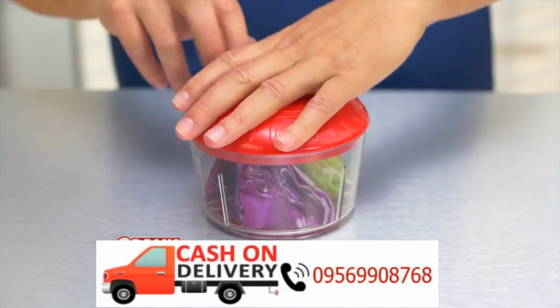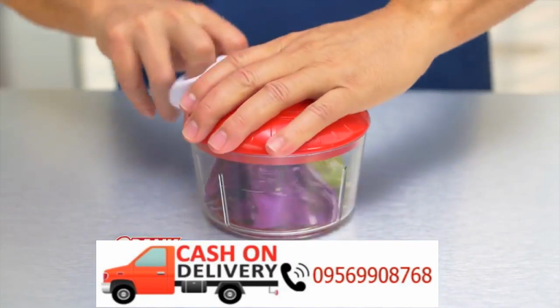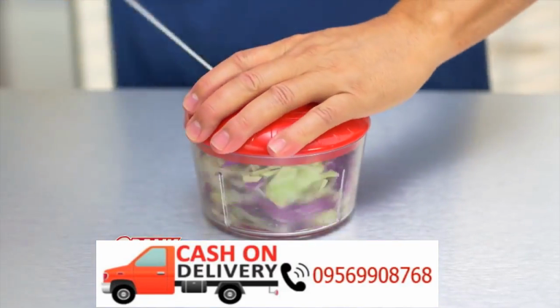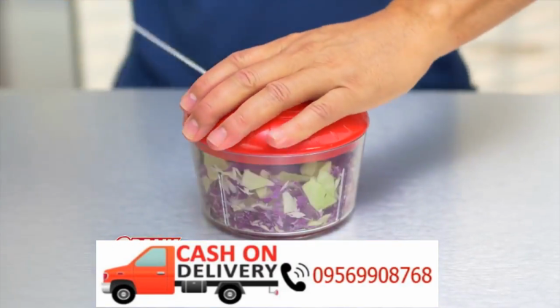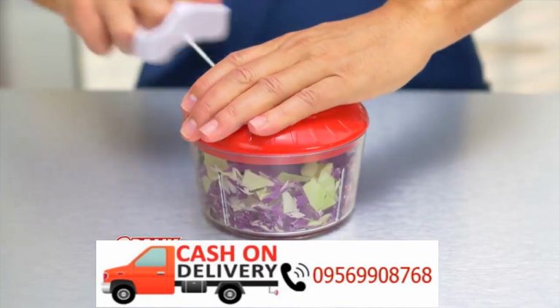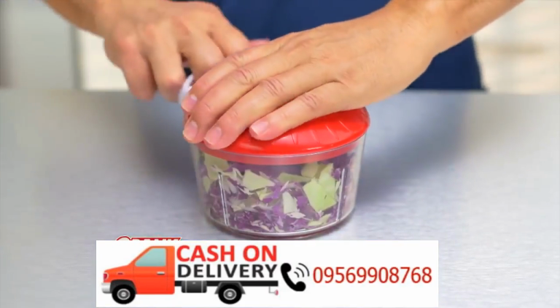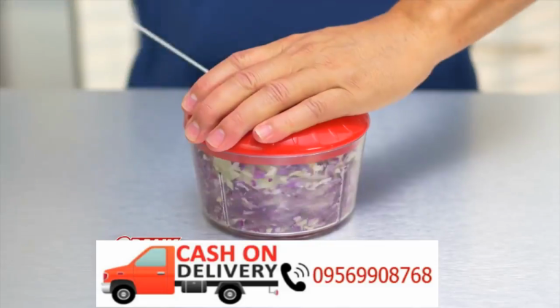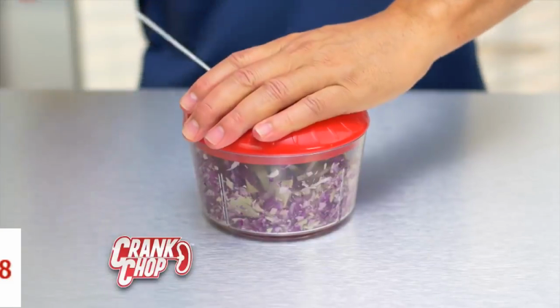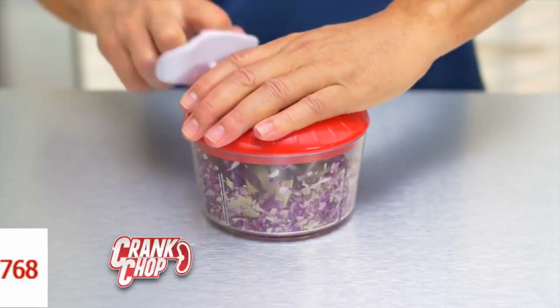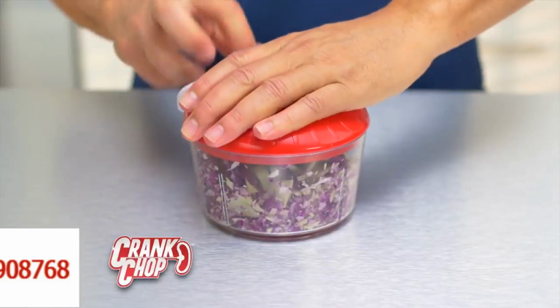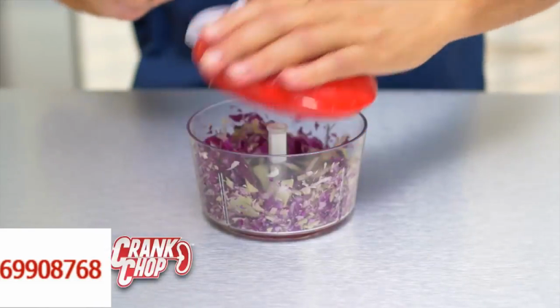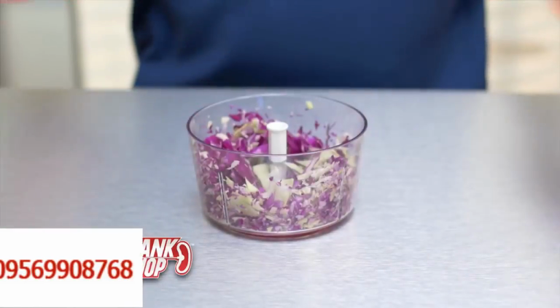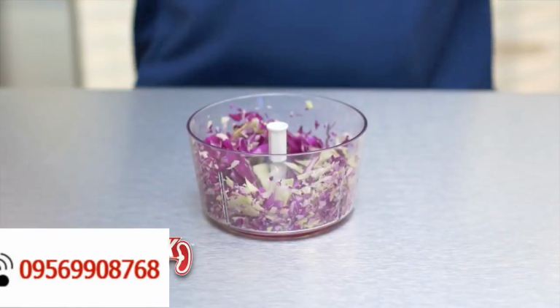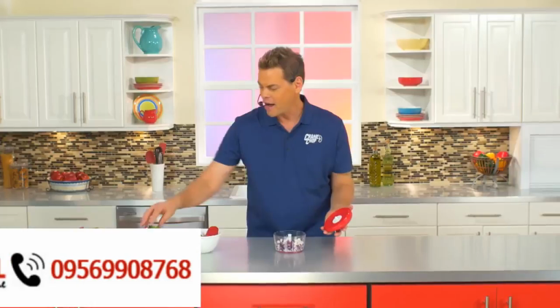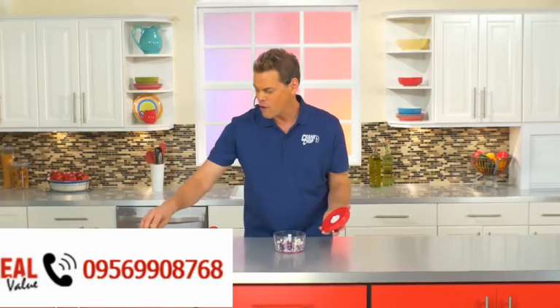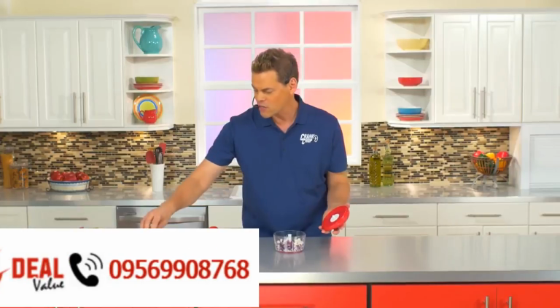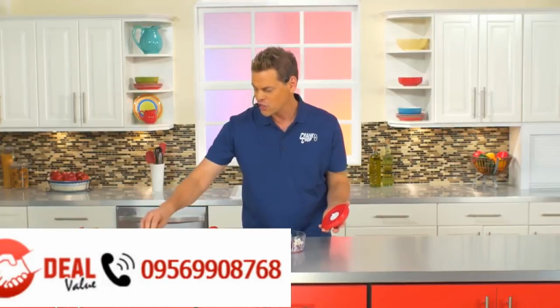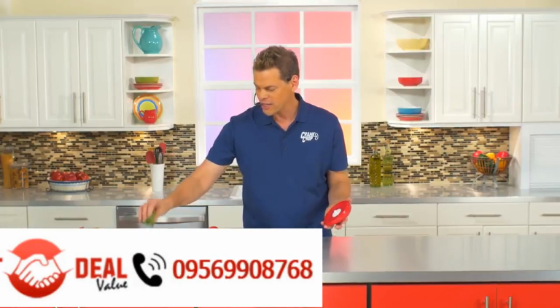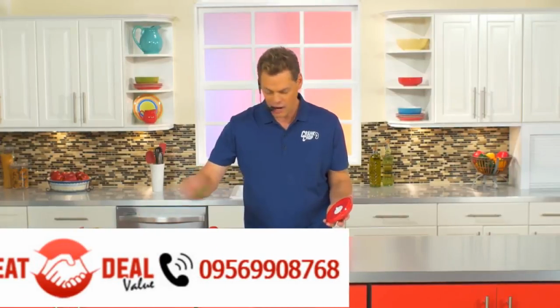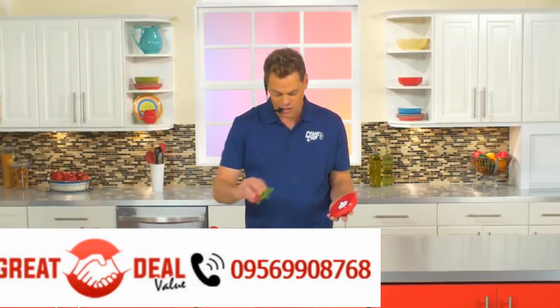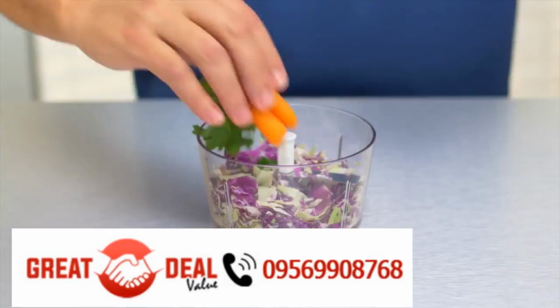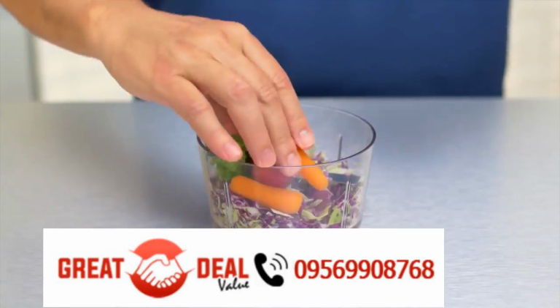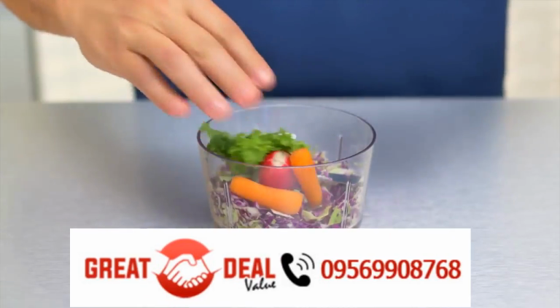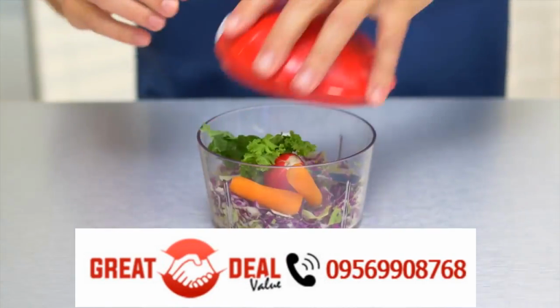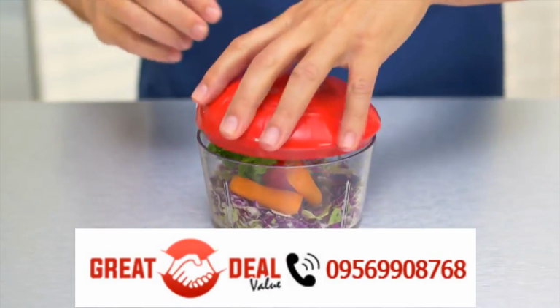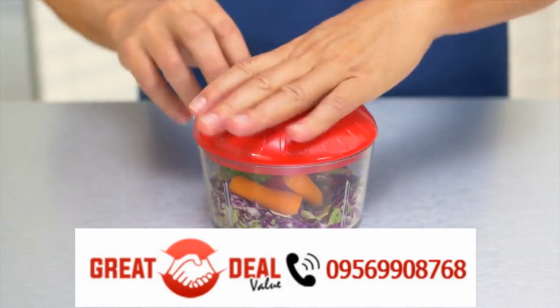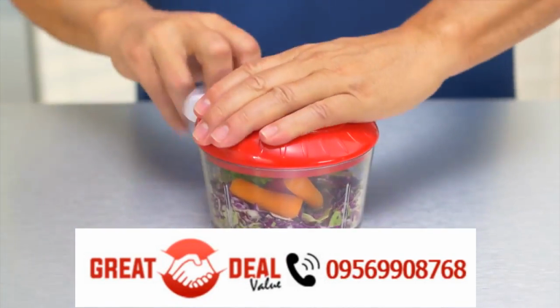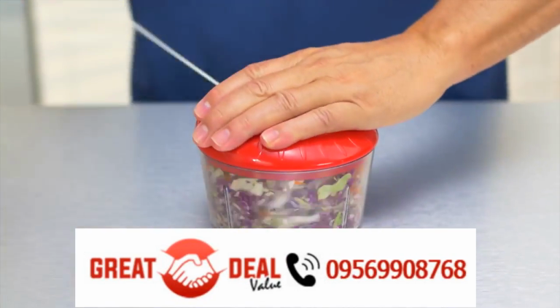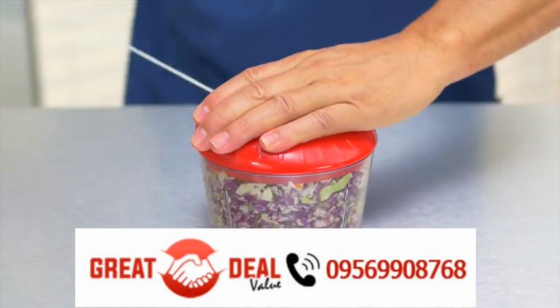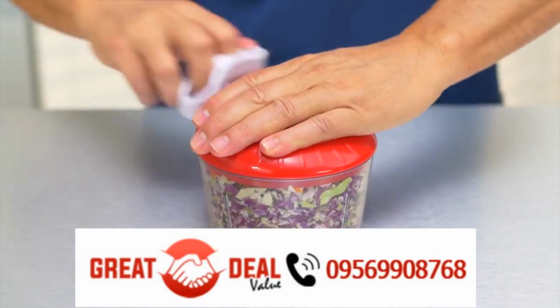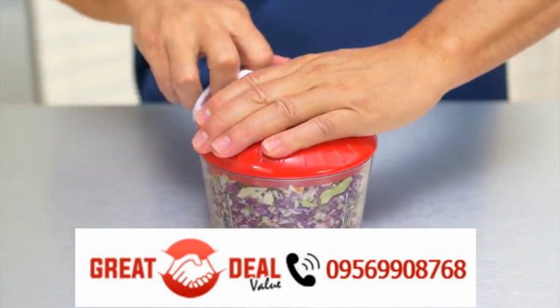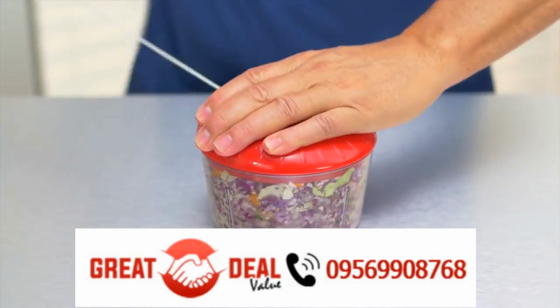Cabbage. One, two. Coleslaw. Add radishes, carrots, kale. The more you crank, the finer it gets.